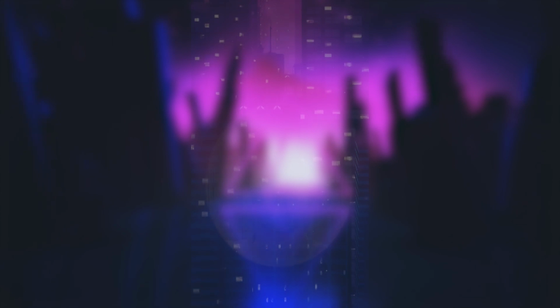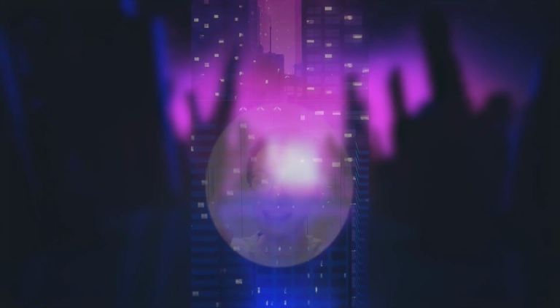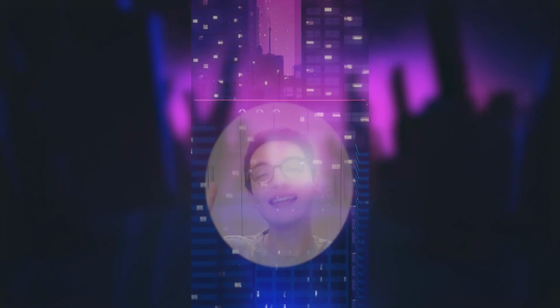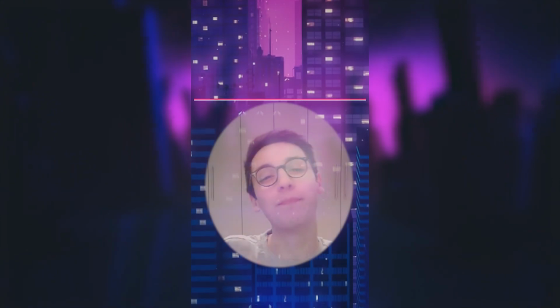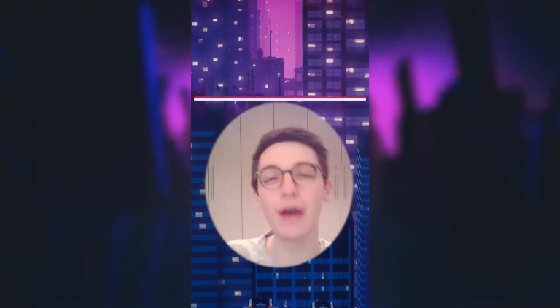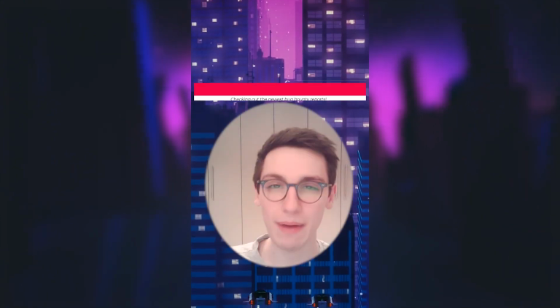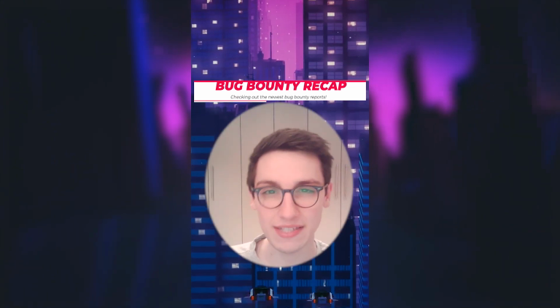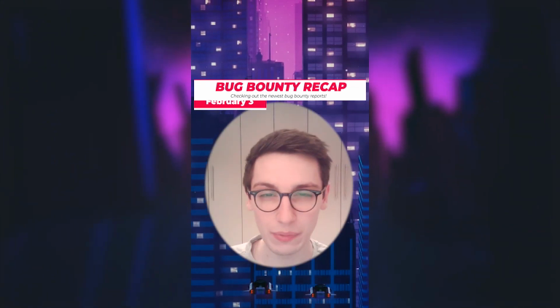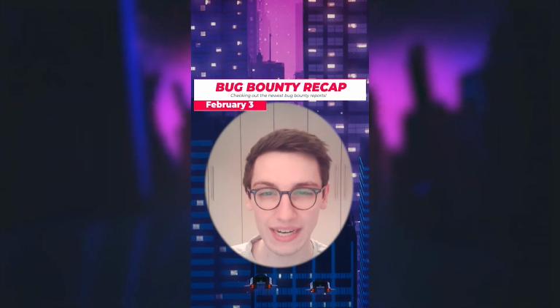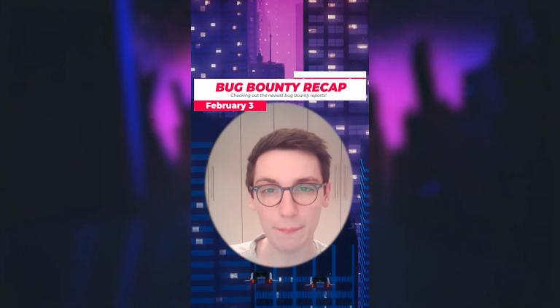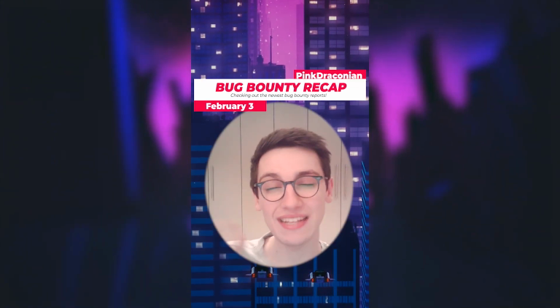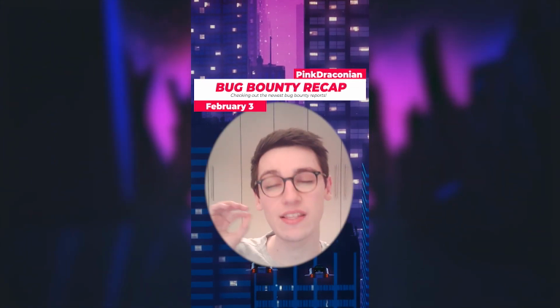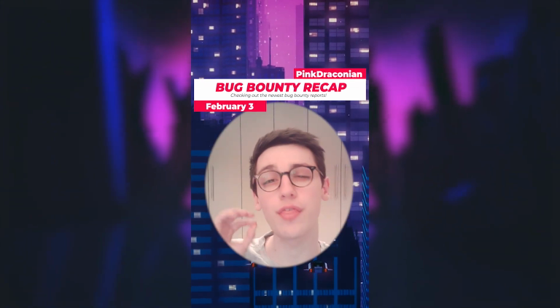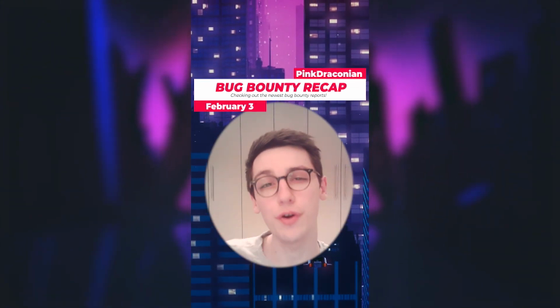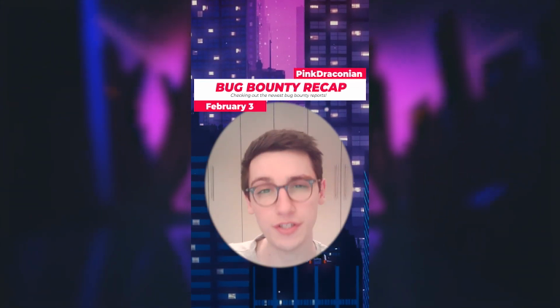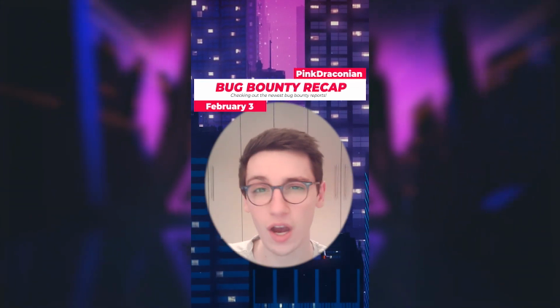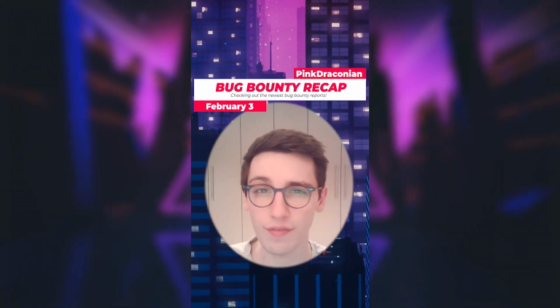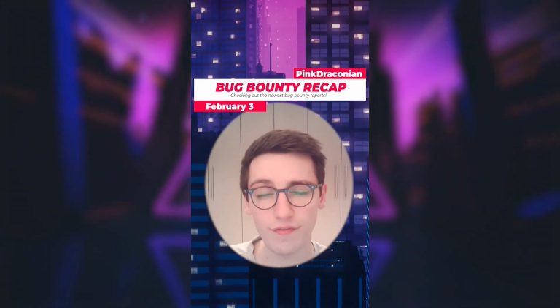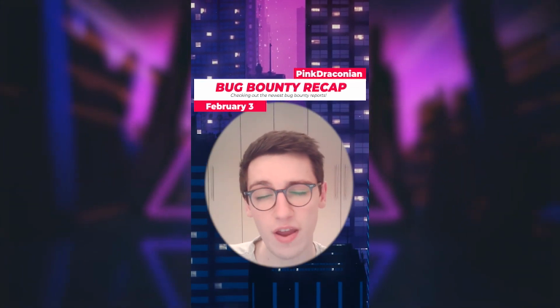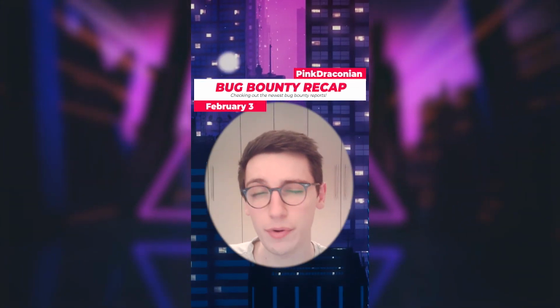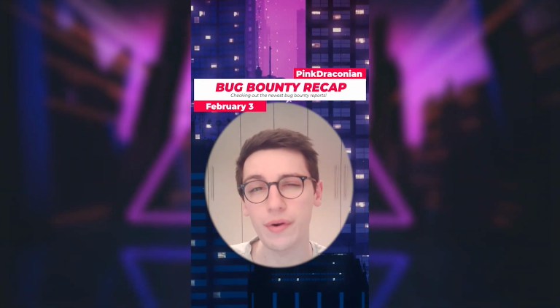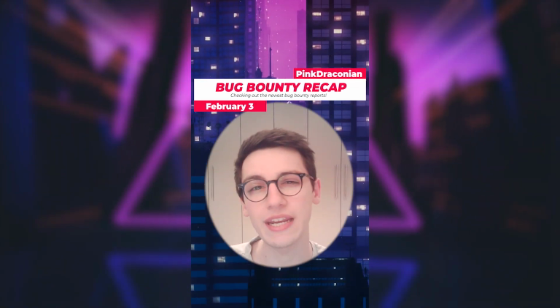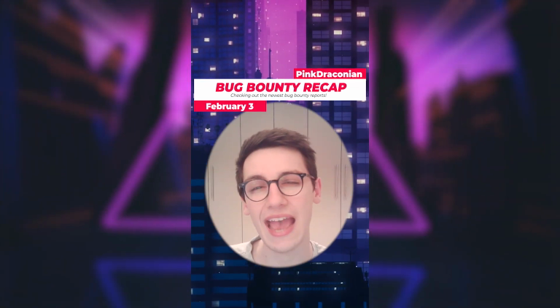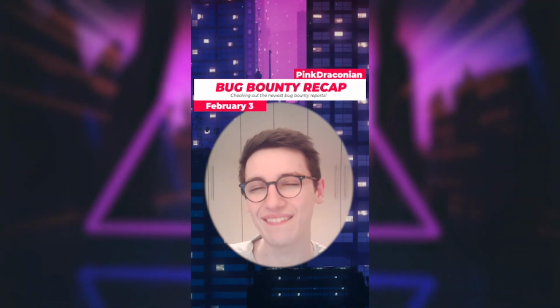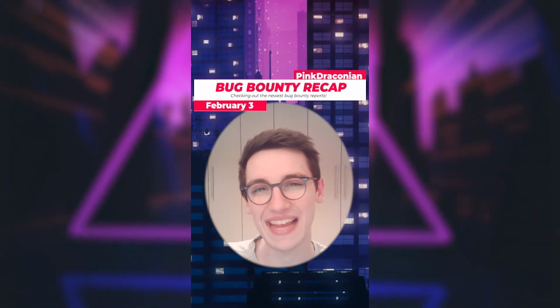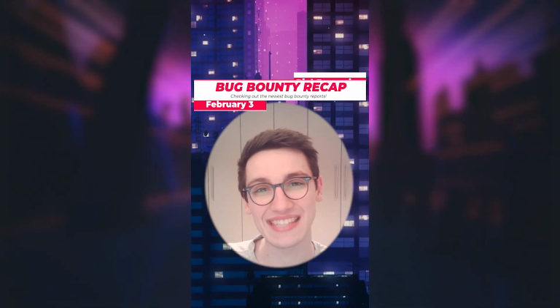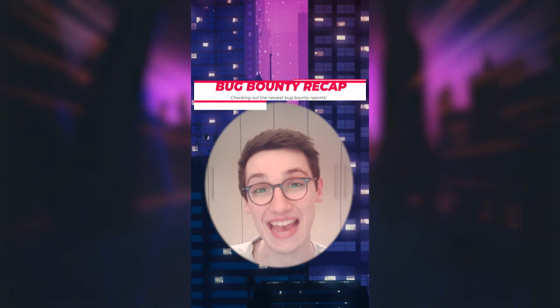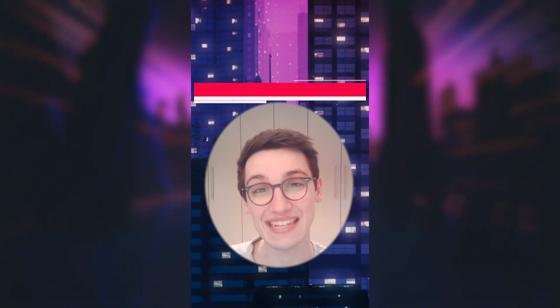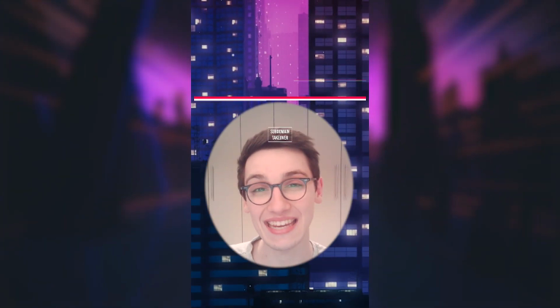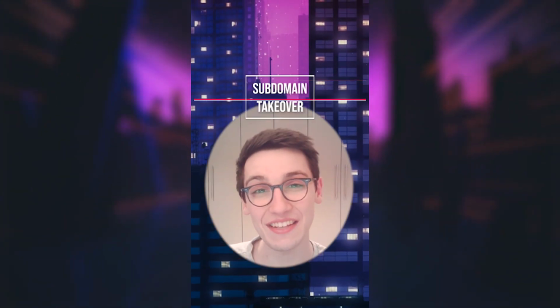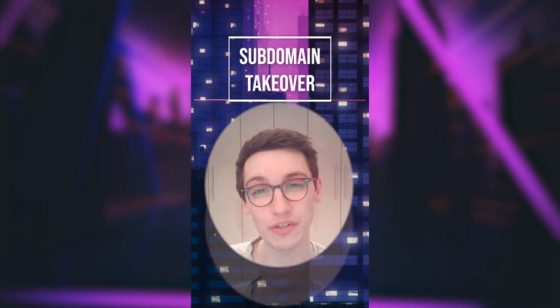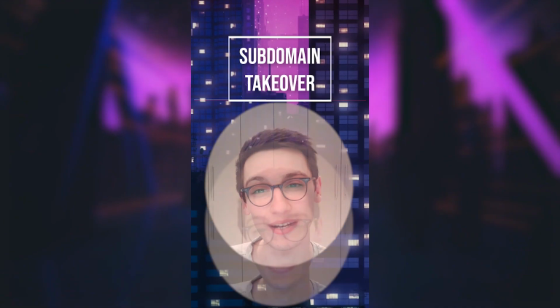This is Bug Bounty Recap. It's the 3rd of February and let's get into it.